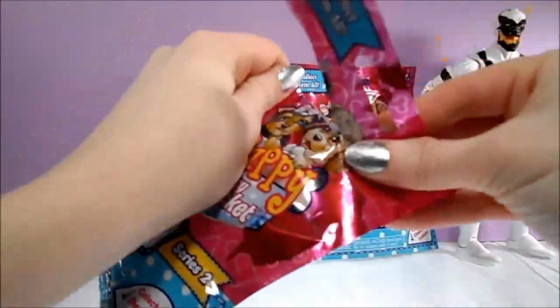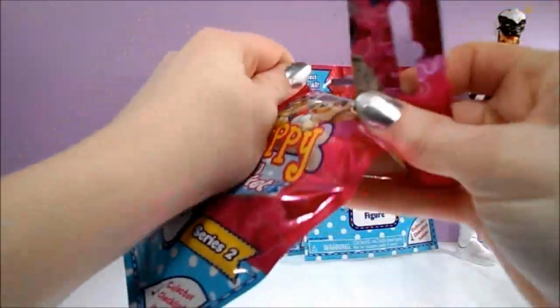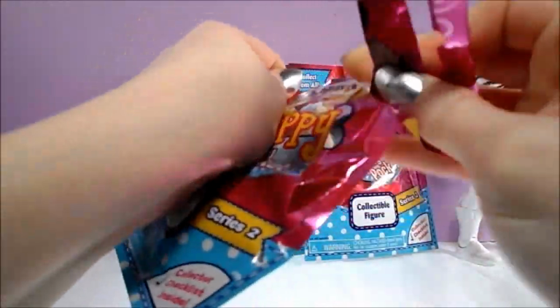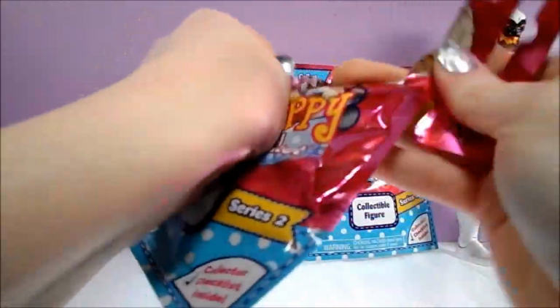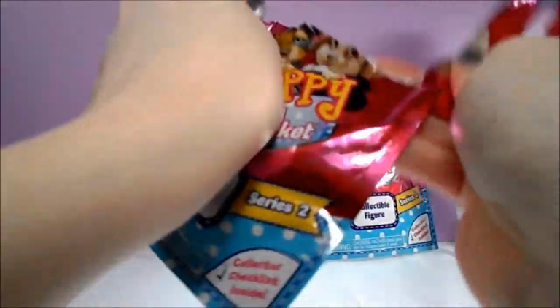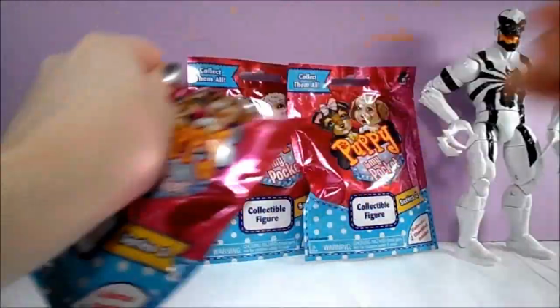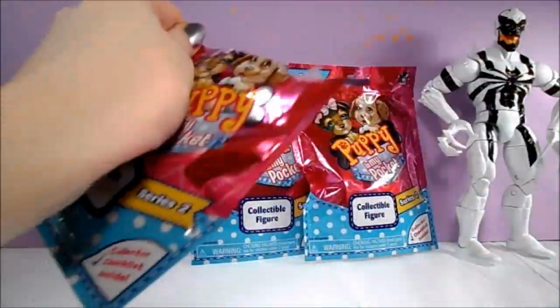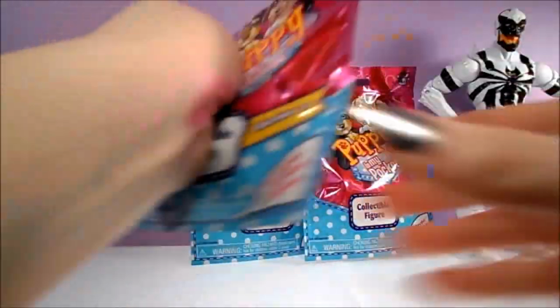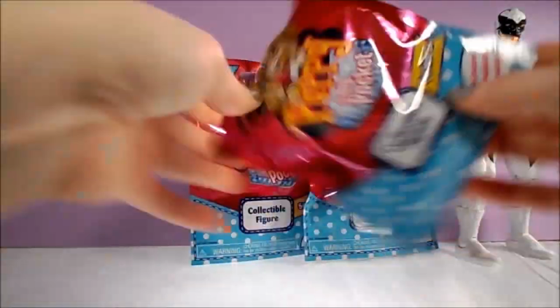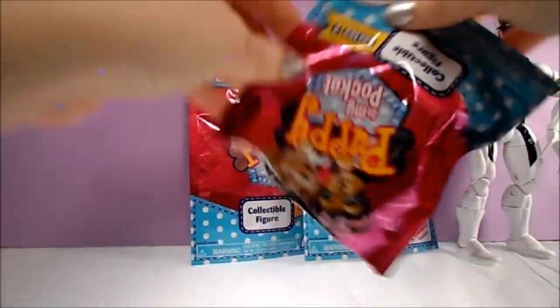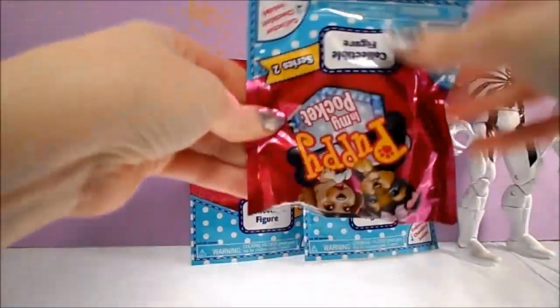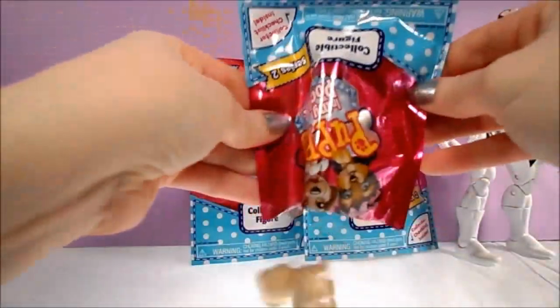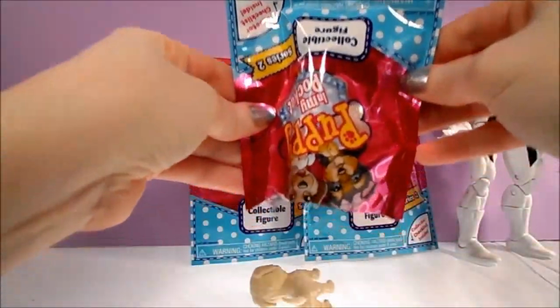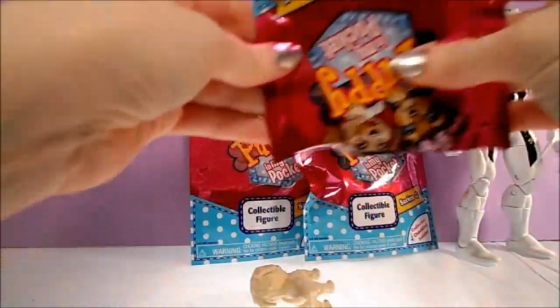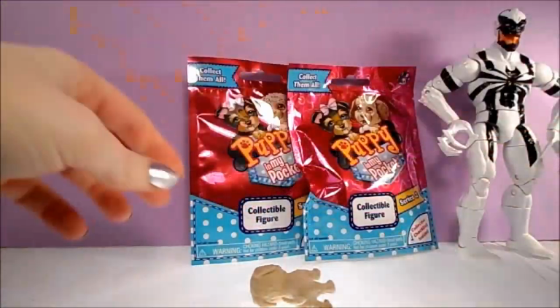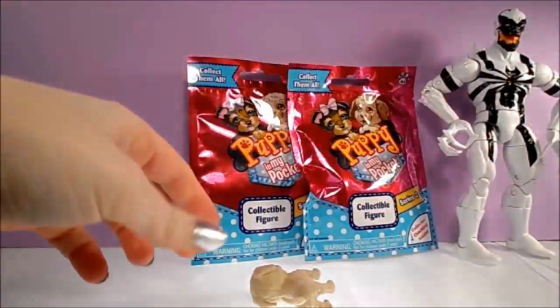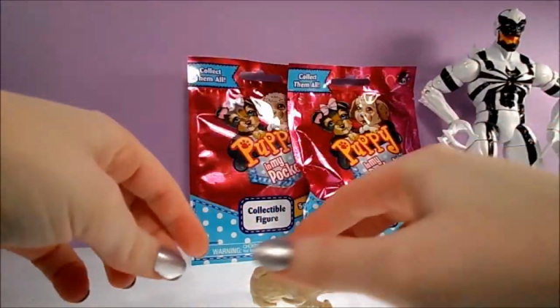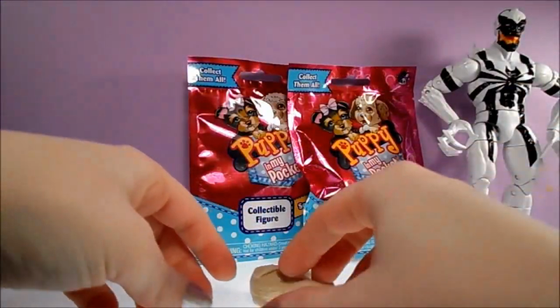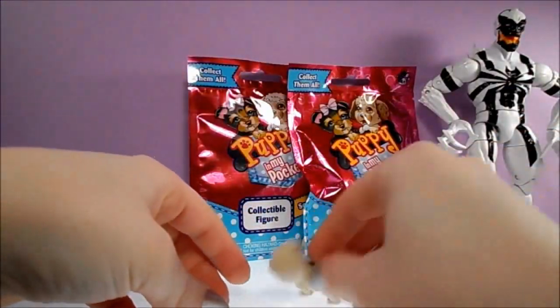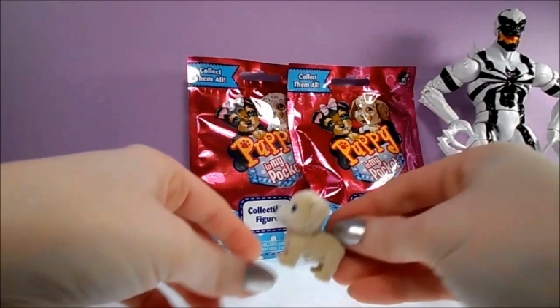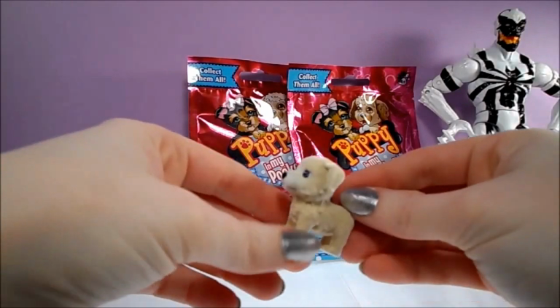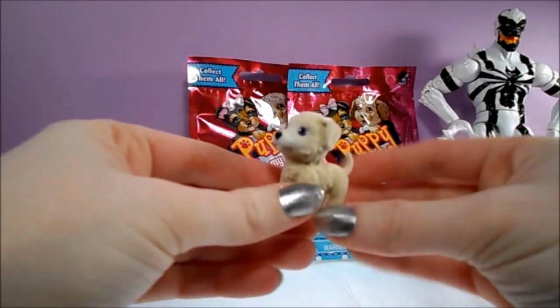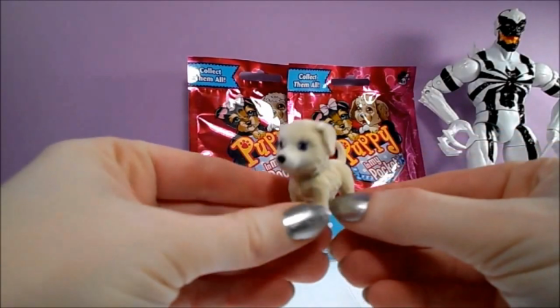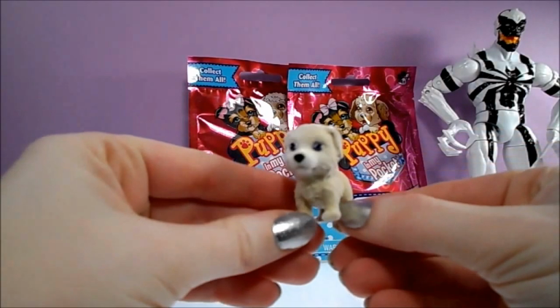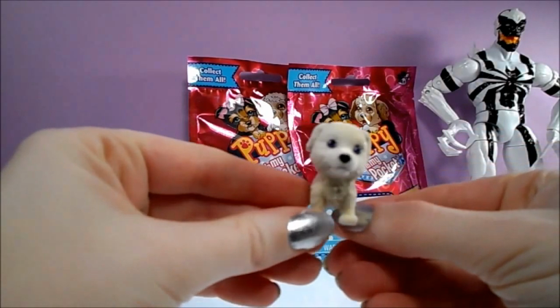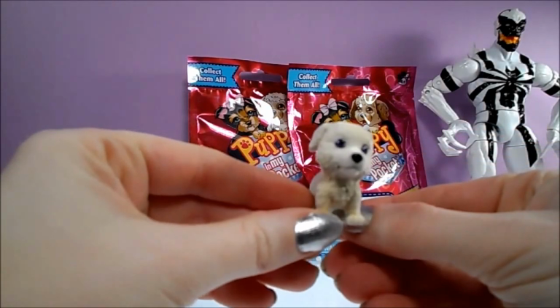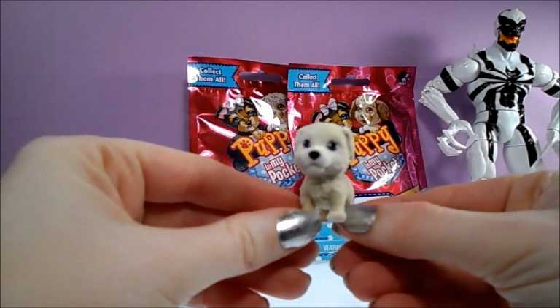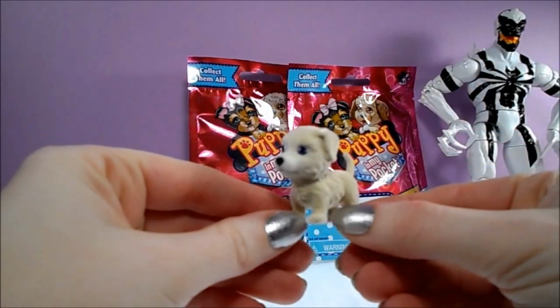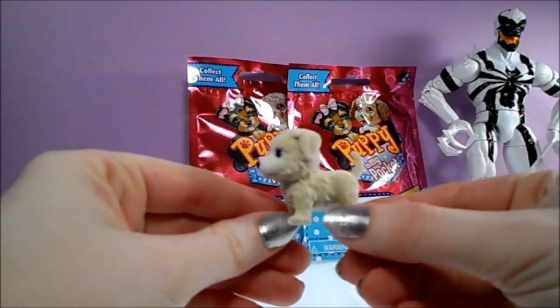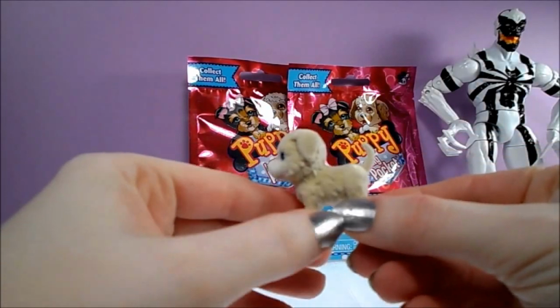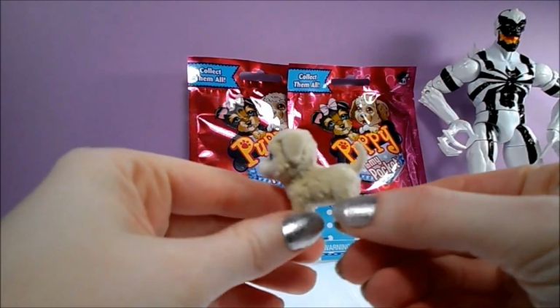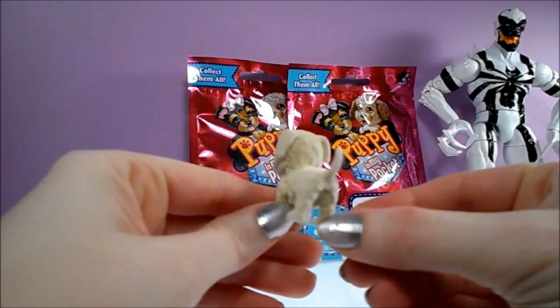Let's see which puppy is hiding in this first bag. Oh, it looks like we got Shasta, a Border Collie.